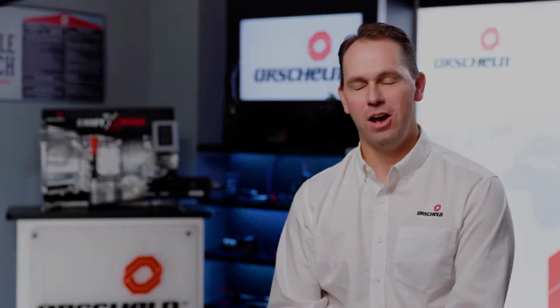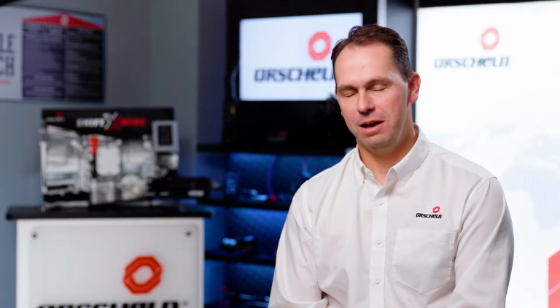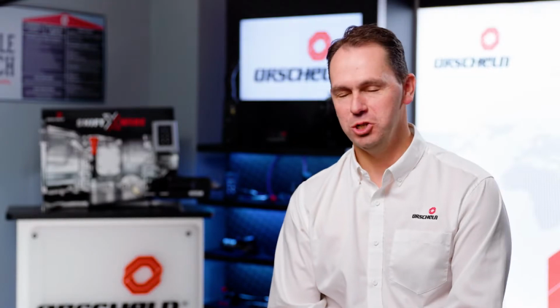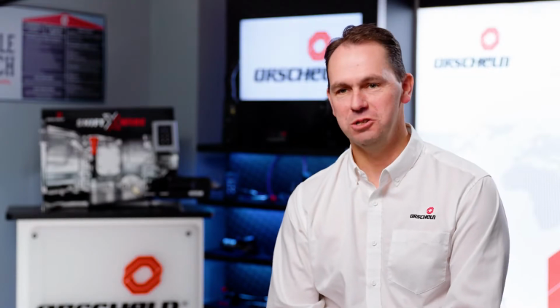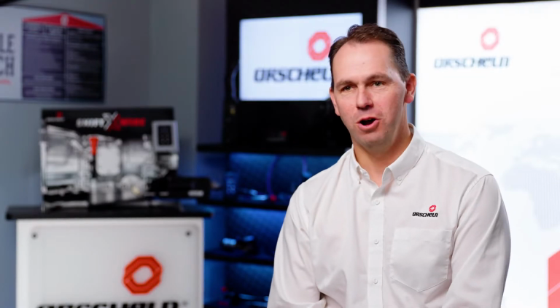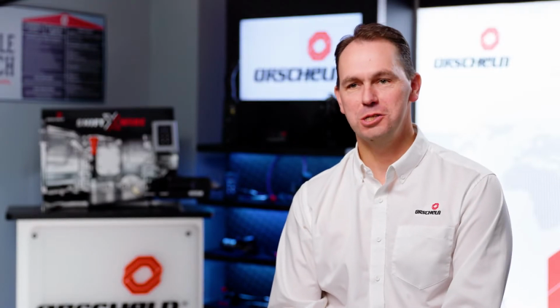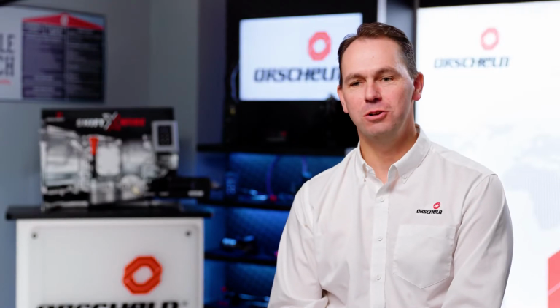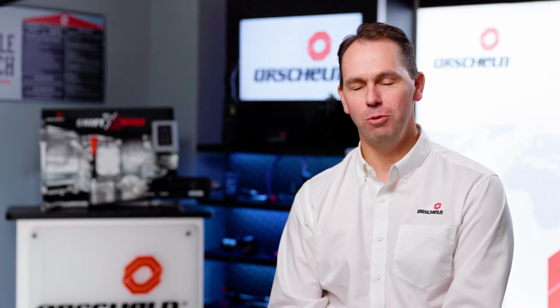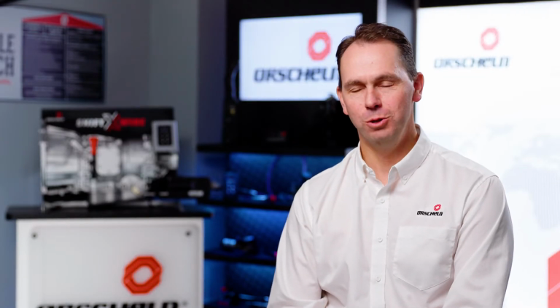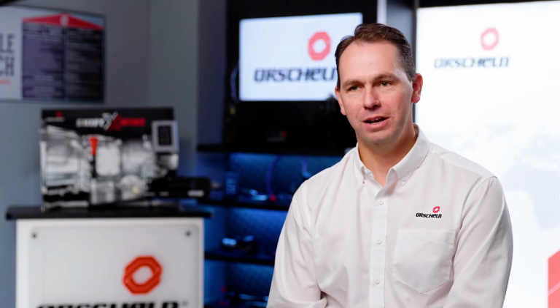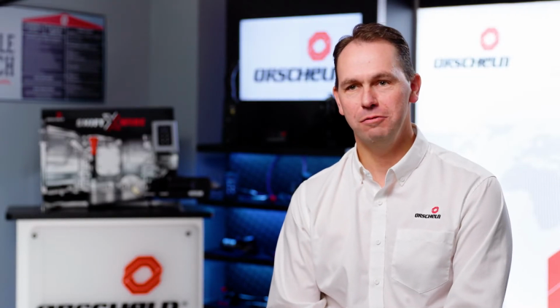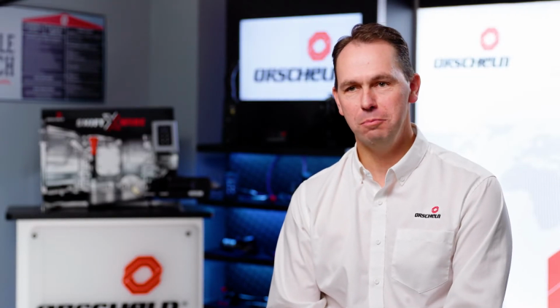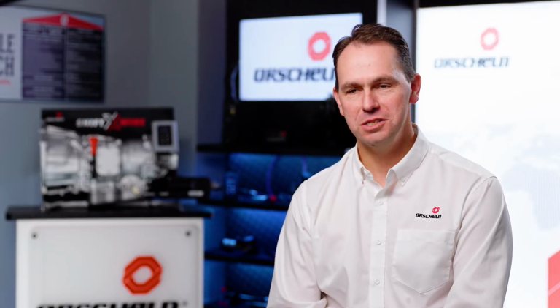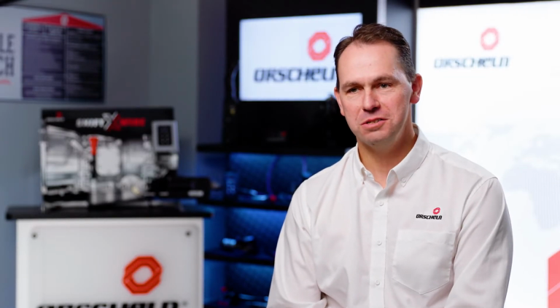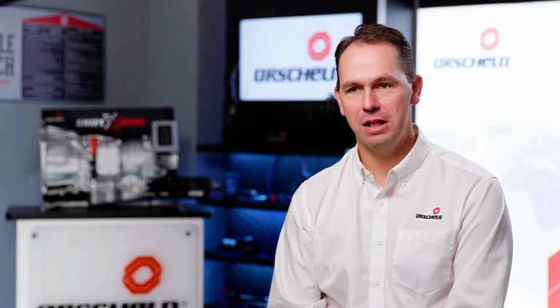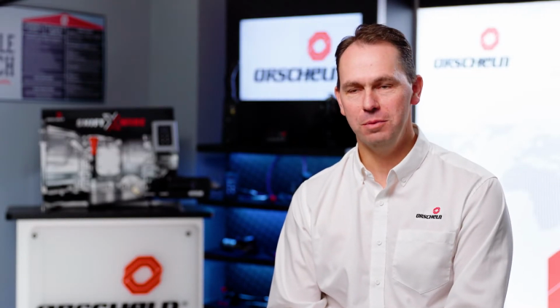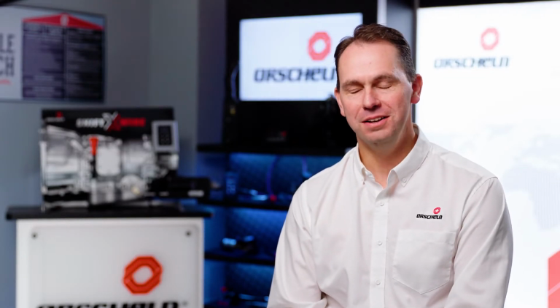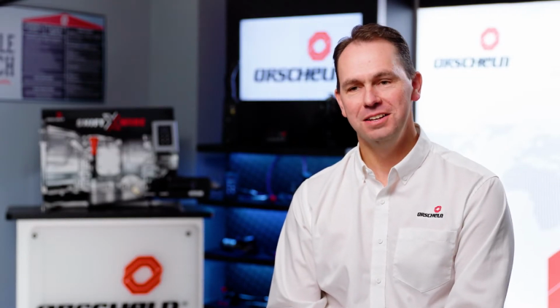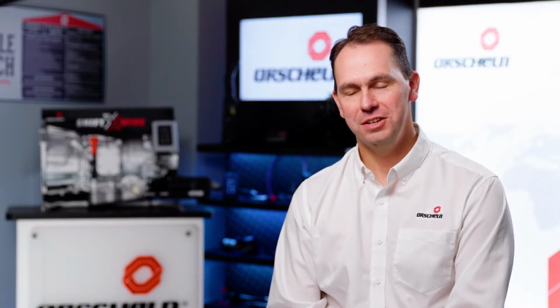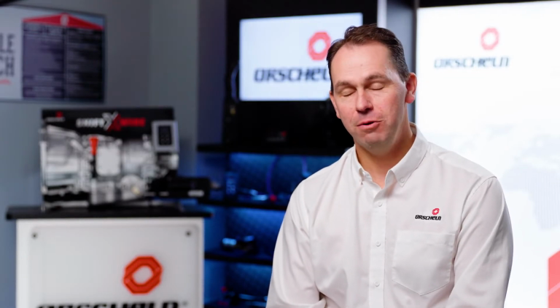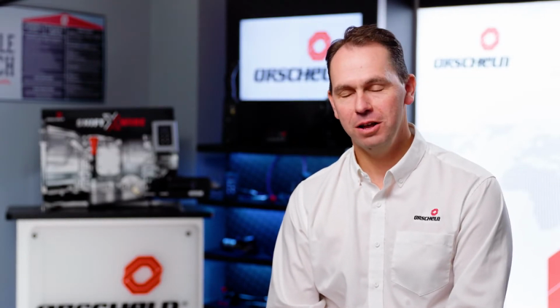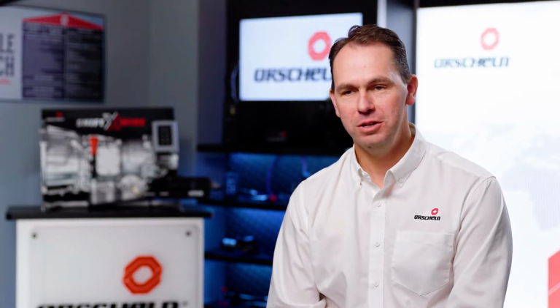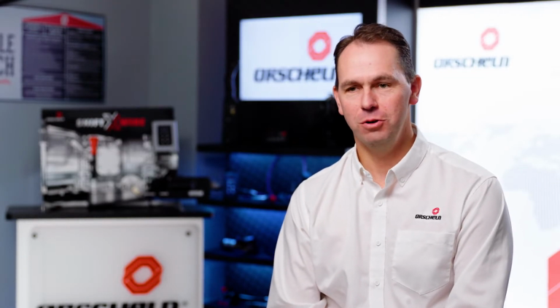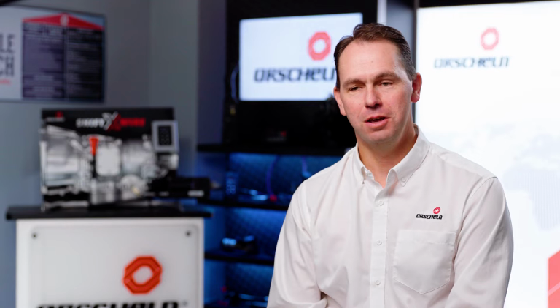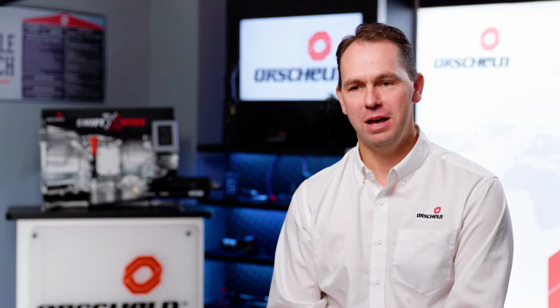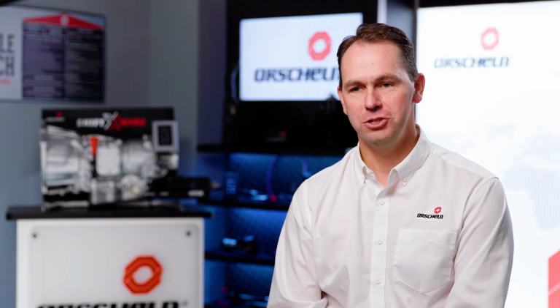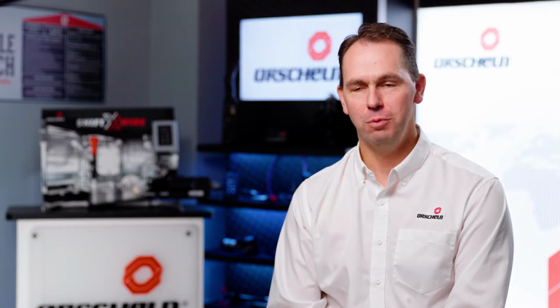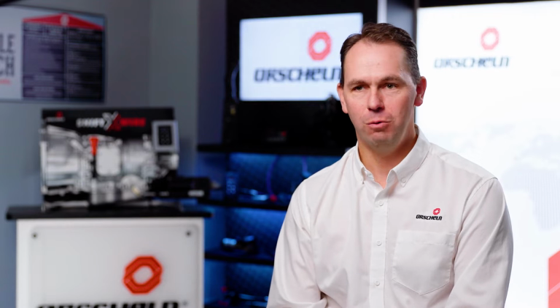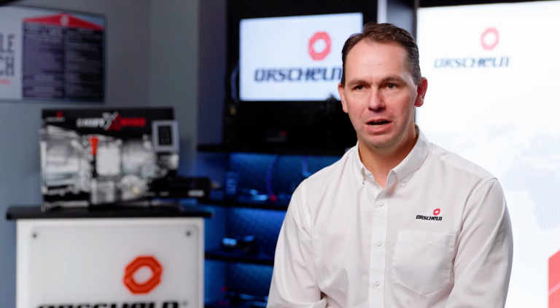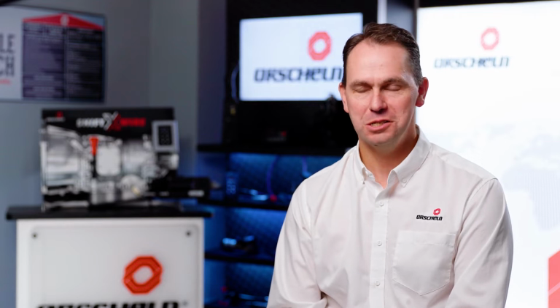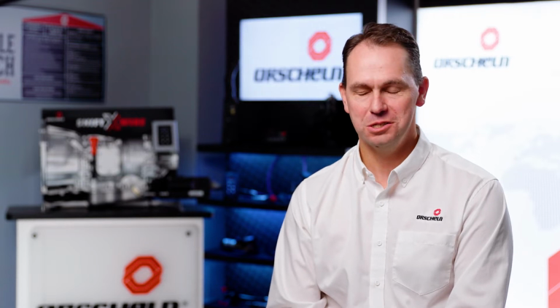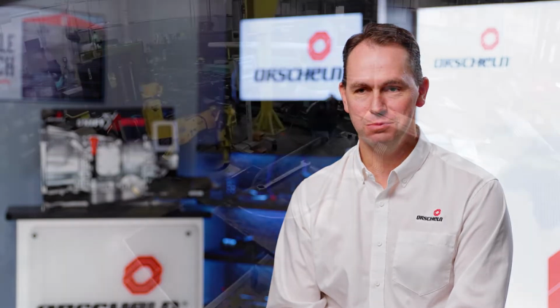Hi, I'm Justin Ross, the Global Director for Business Development. Today we're going to be talking about shift-by-wire systems.